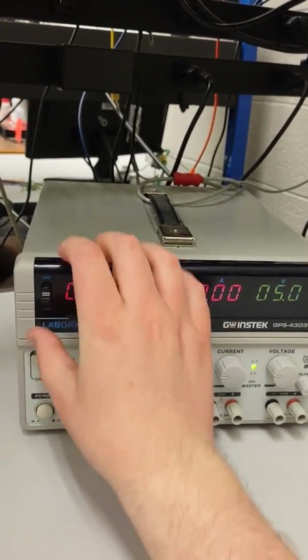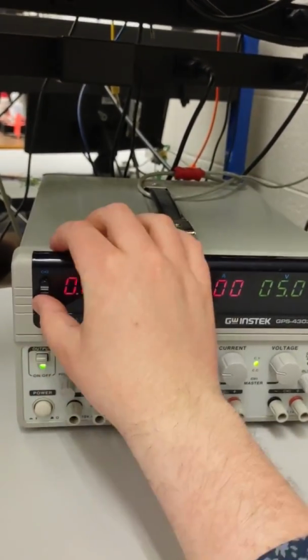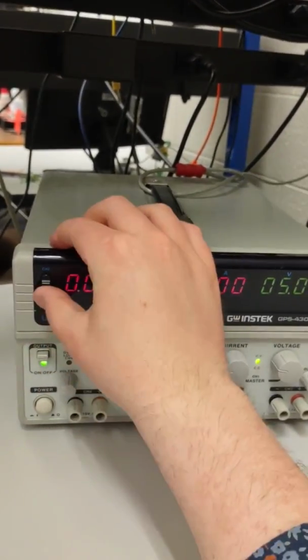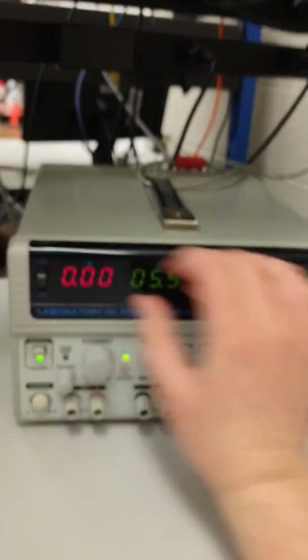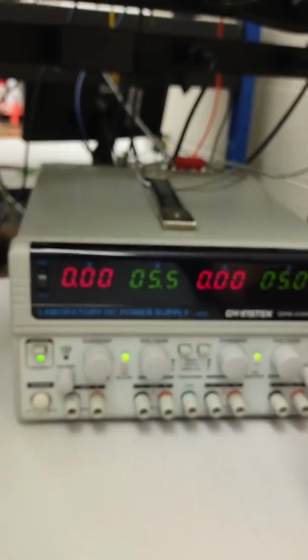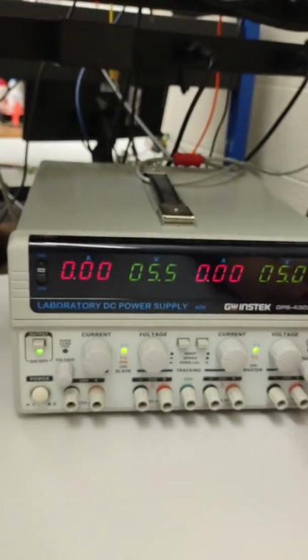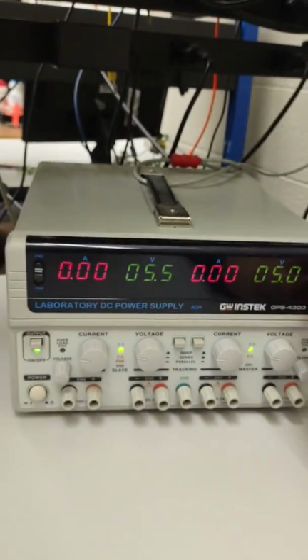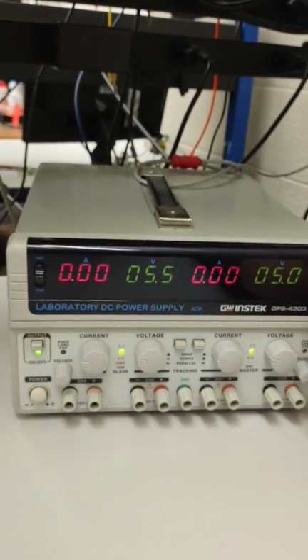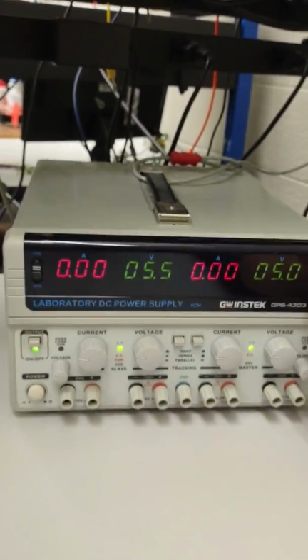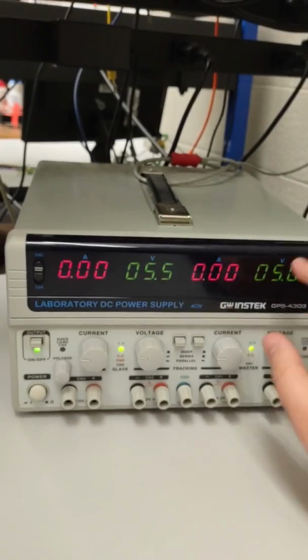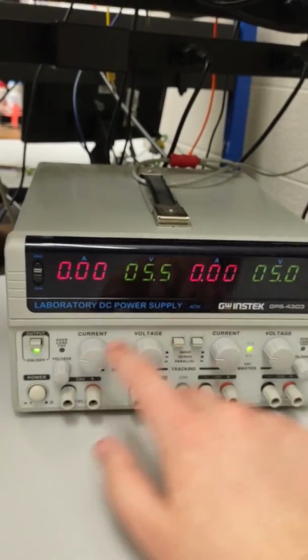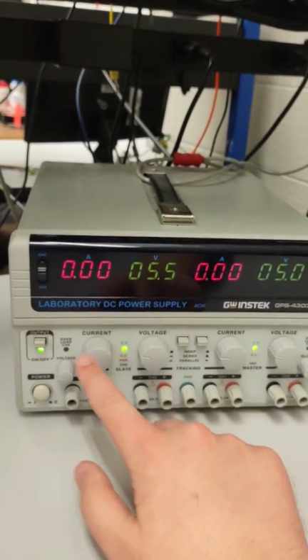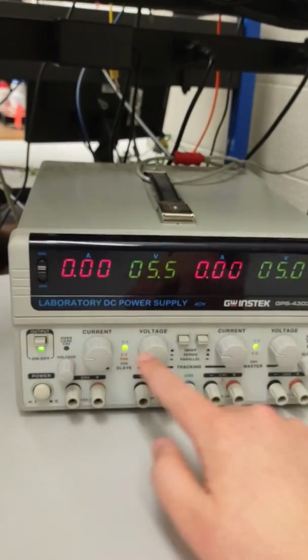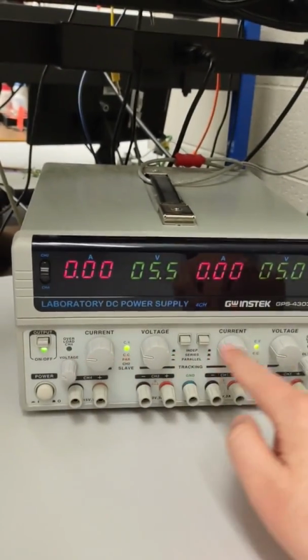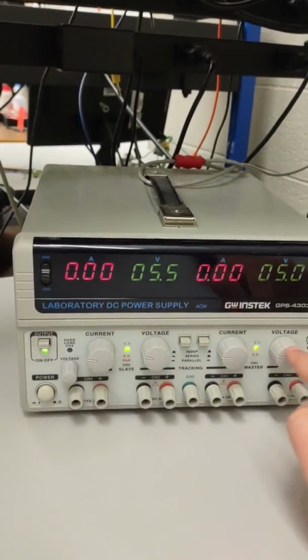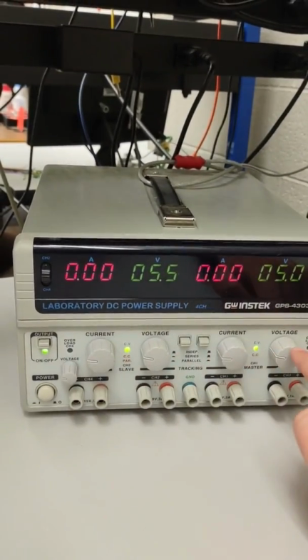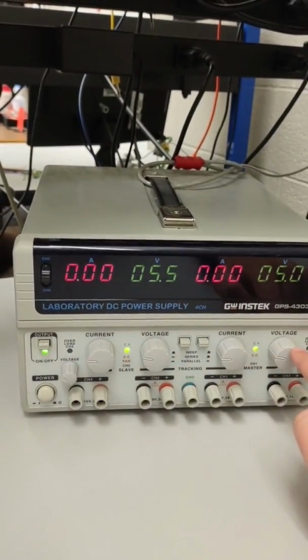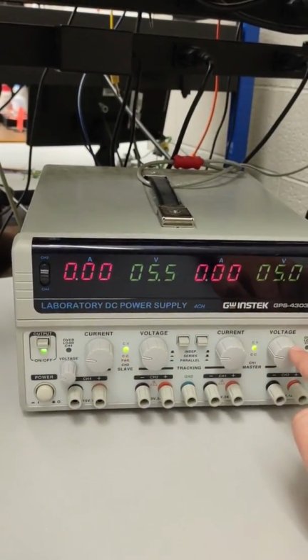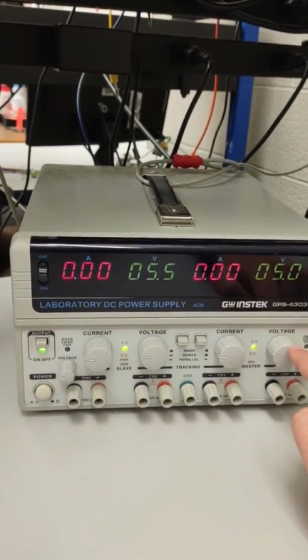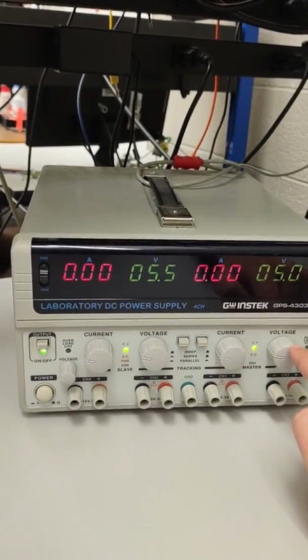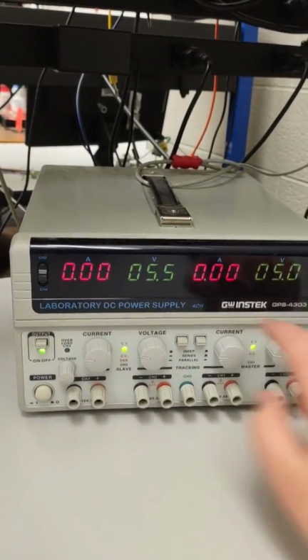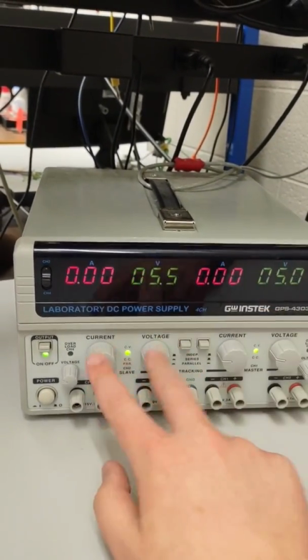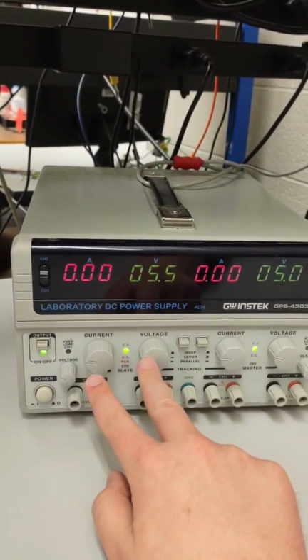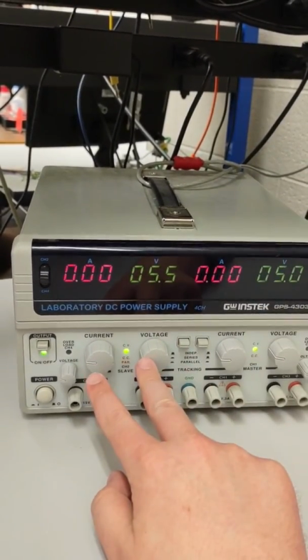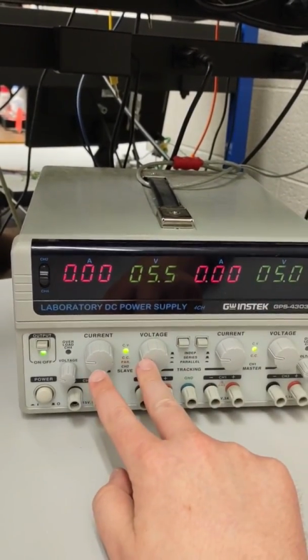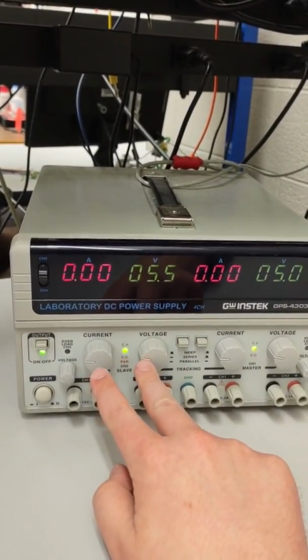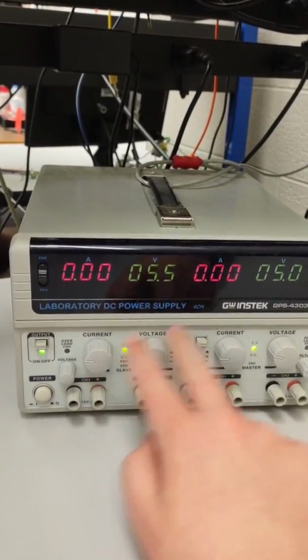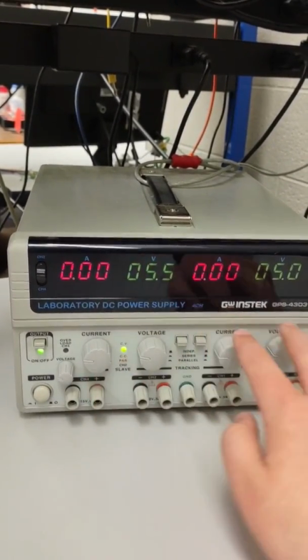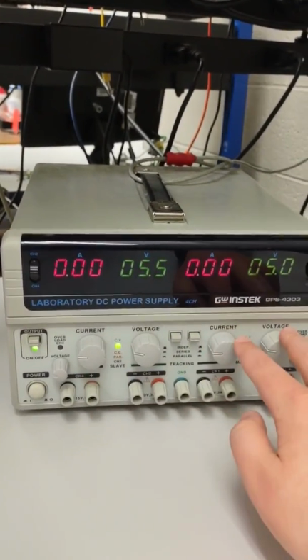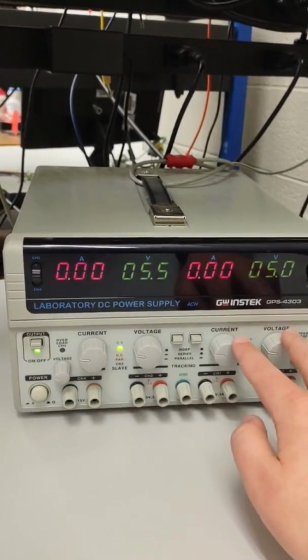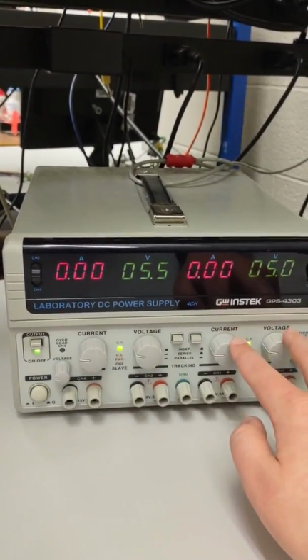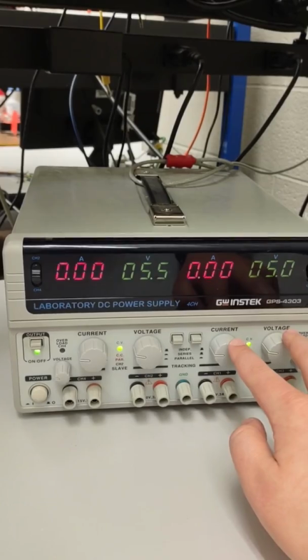Let's go back to channels 1 and 2, which use these four knobs. Channel 2 knobs are on the left and channel 1 knobs are on the right.